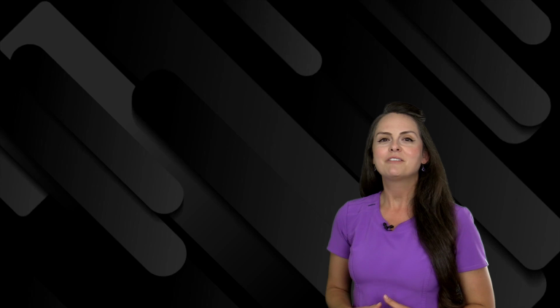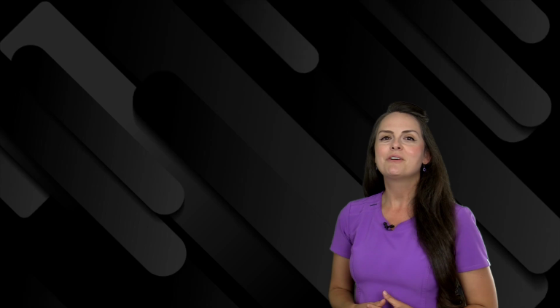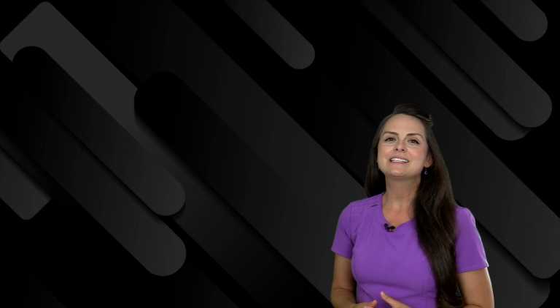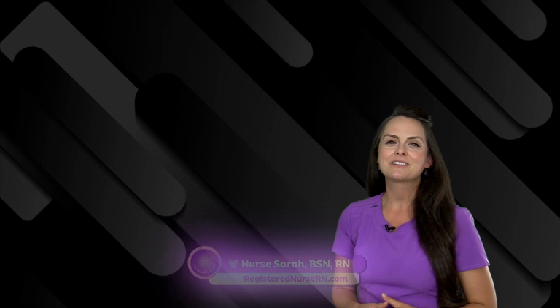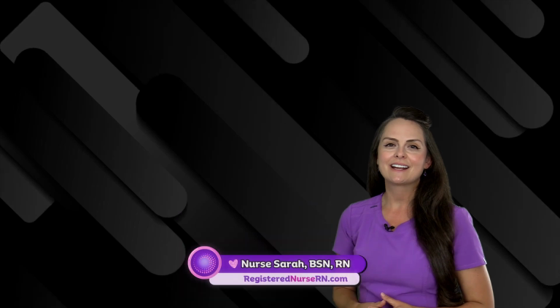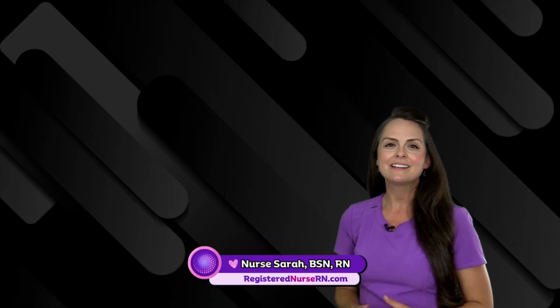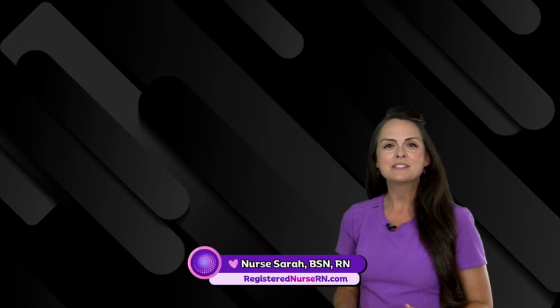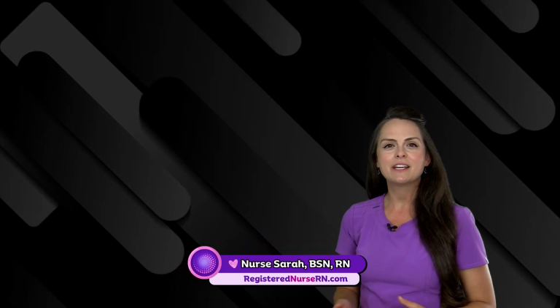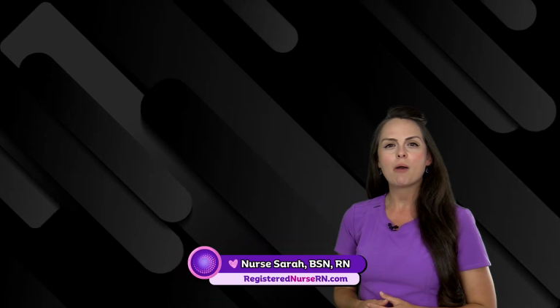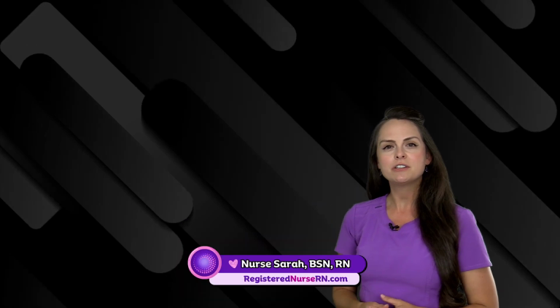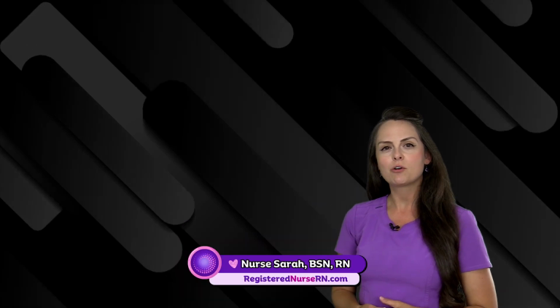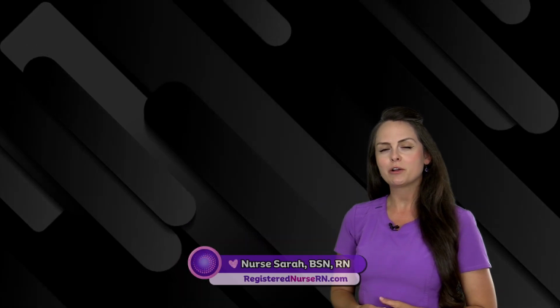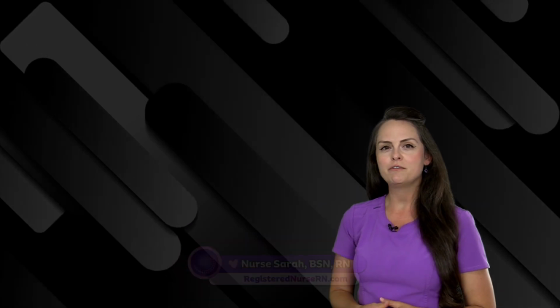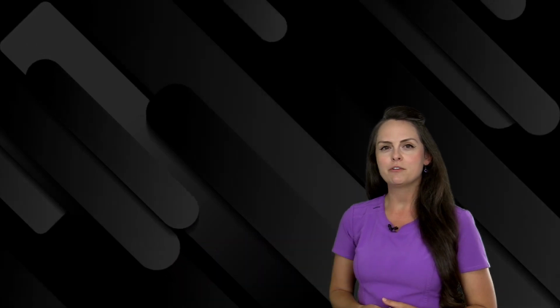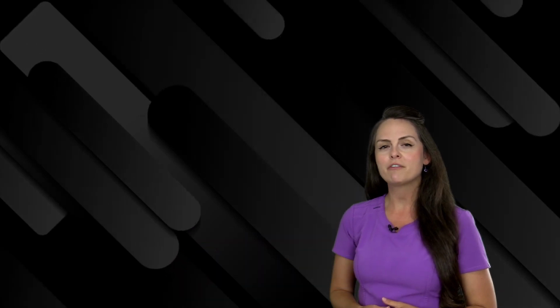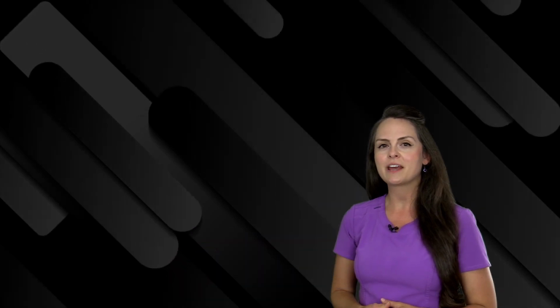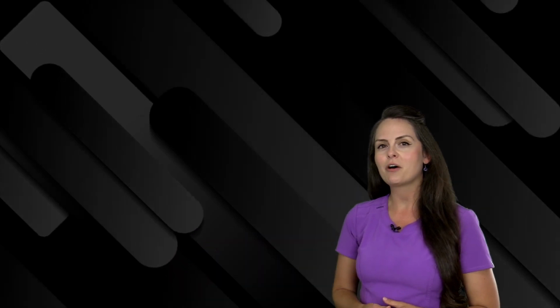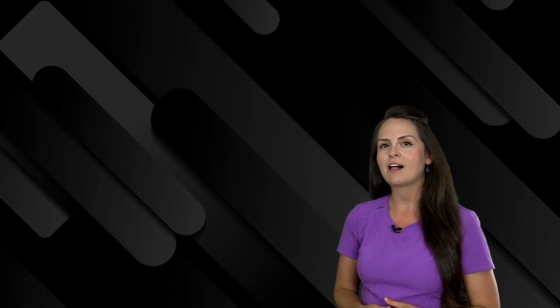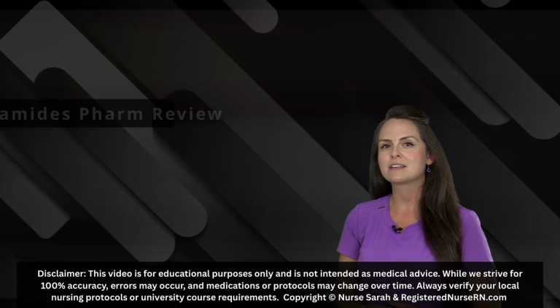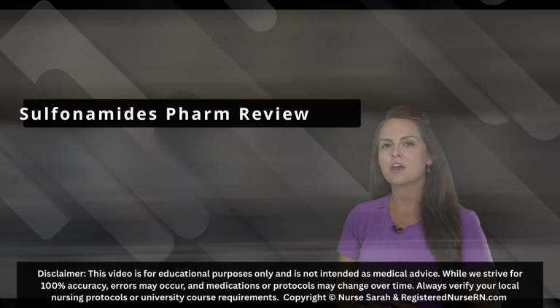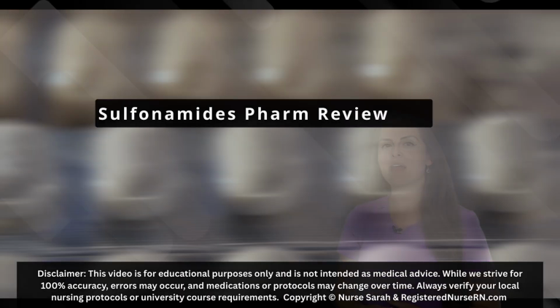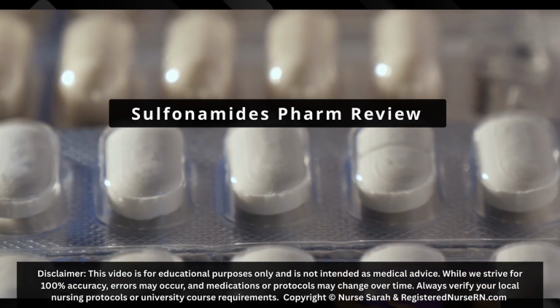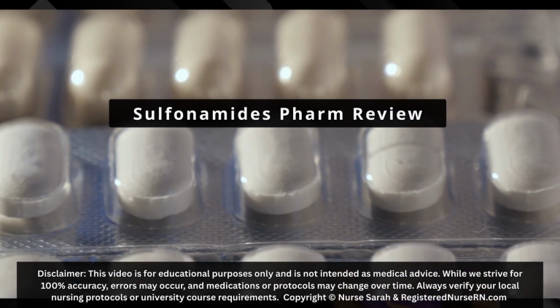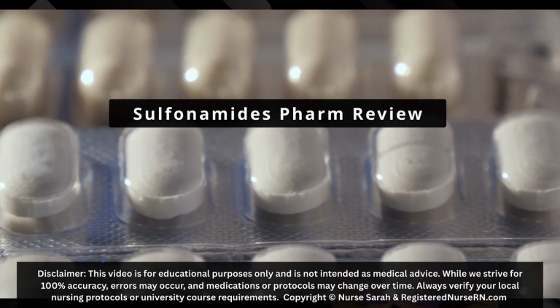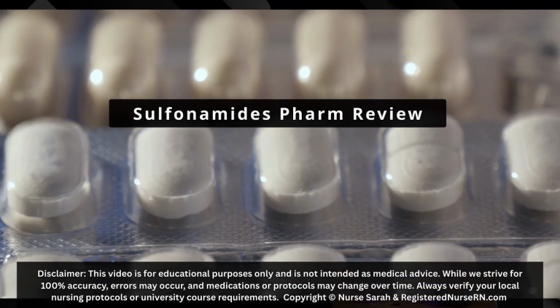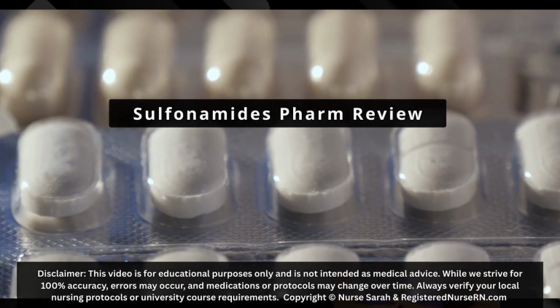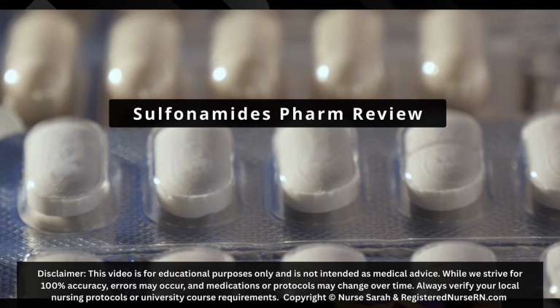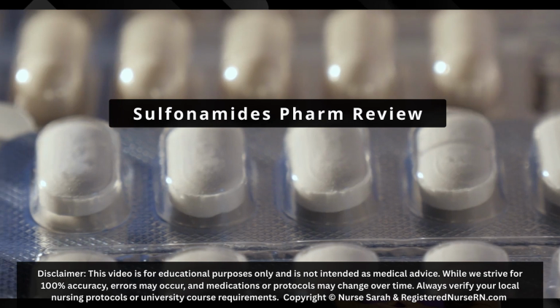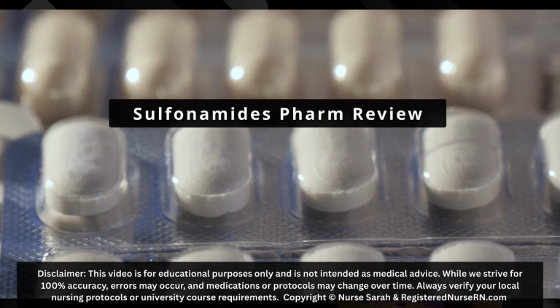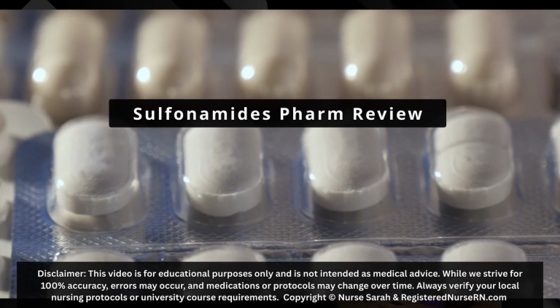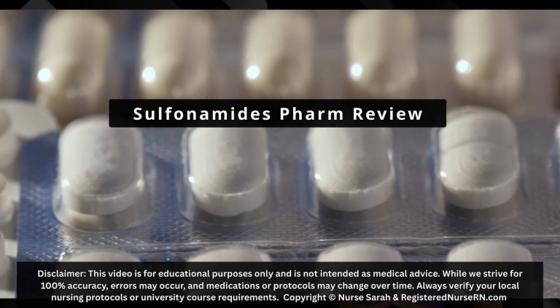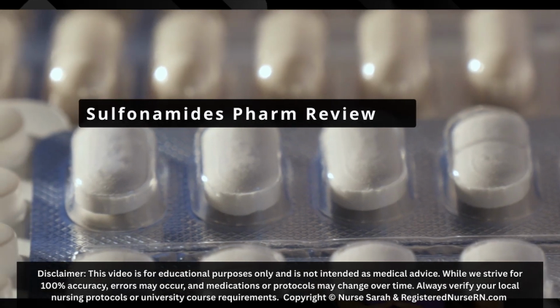Hey everyone, it's Nurse Sarah, and in this video I want to do a quick review over the antibiotic class known as the sulfonamides. So let's get started.